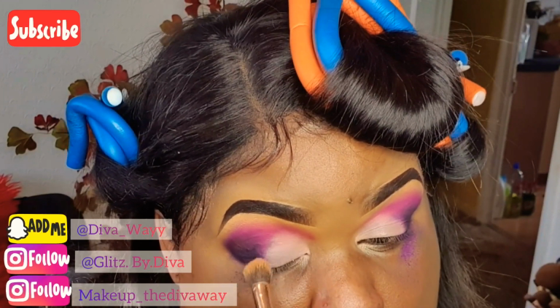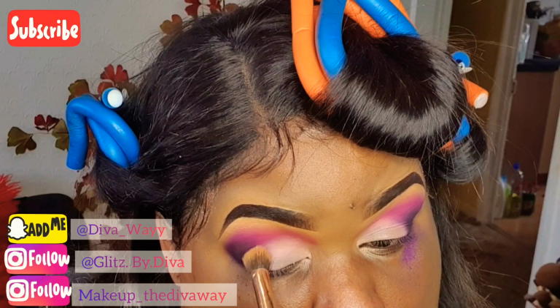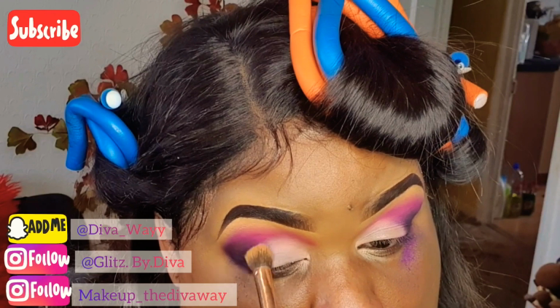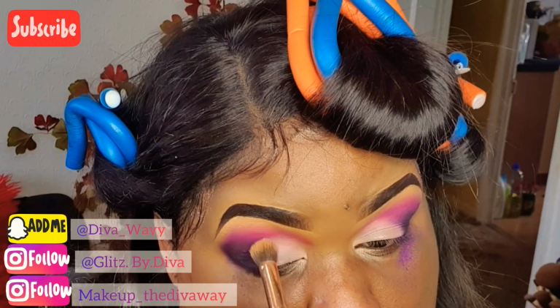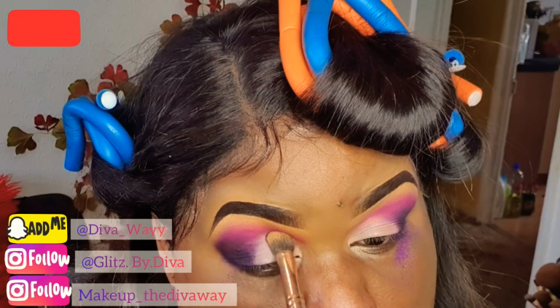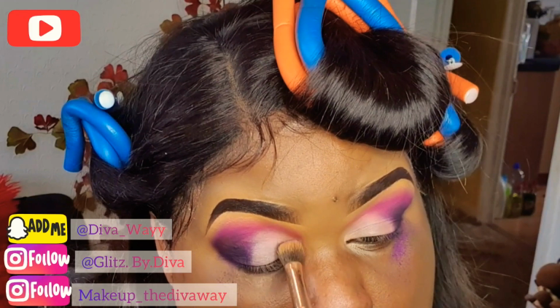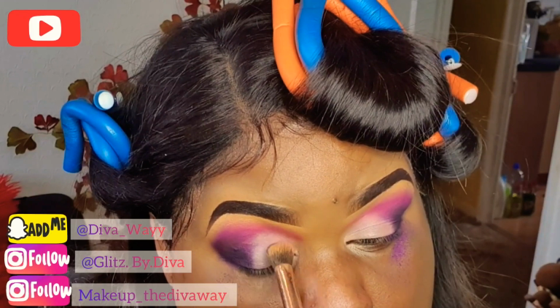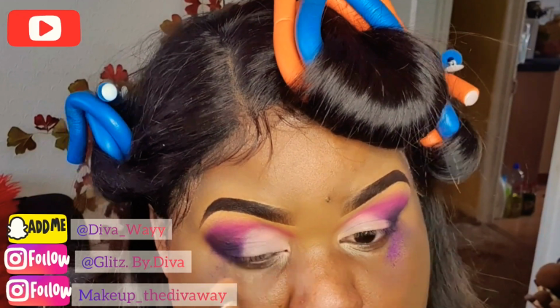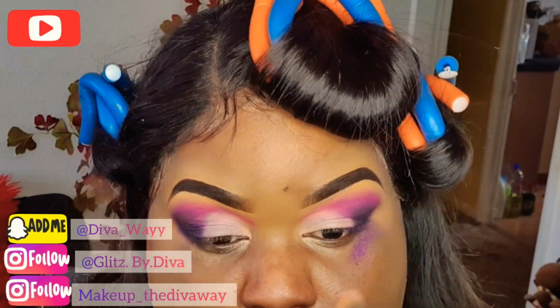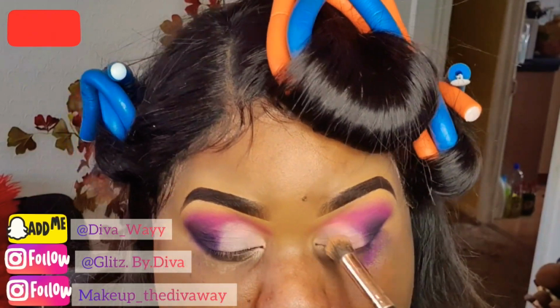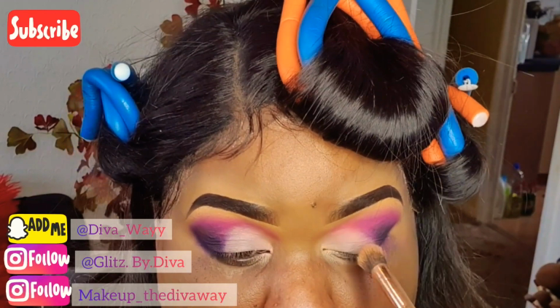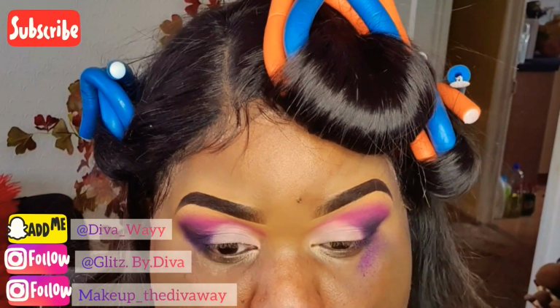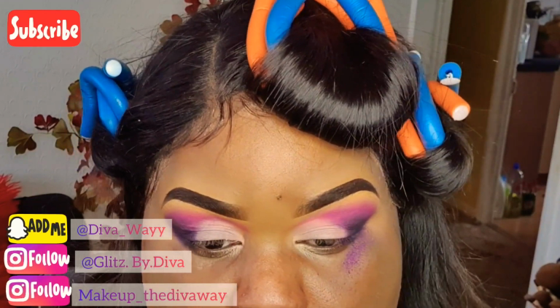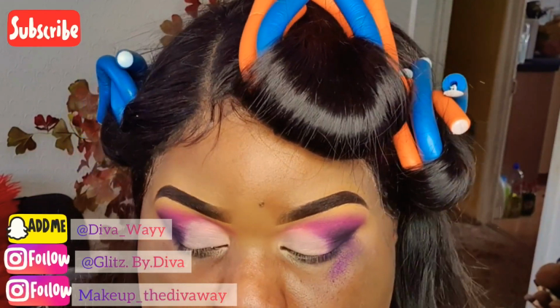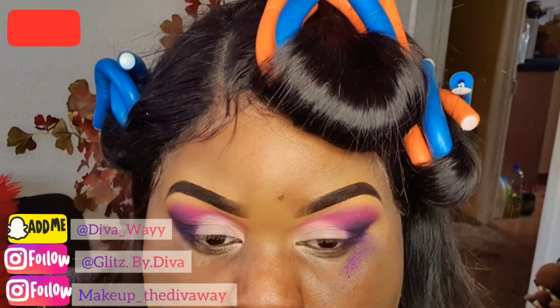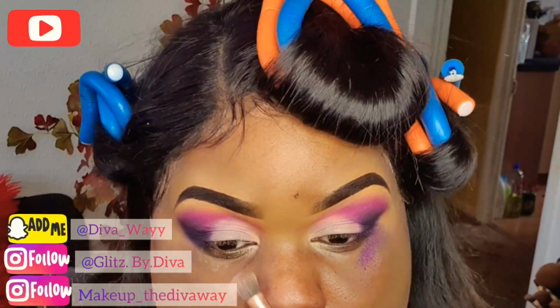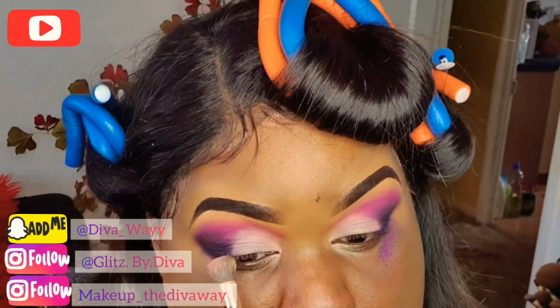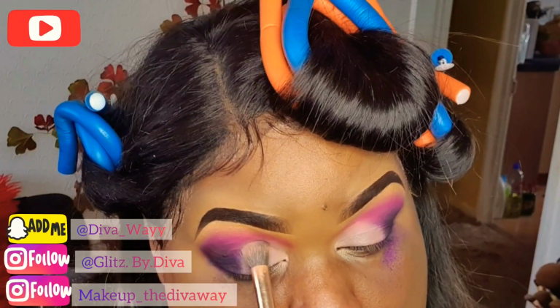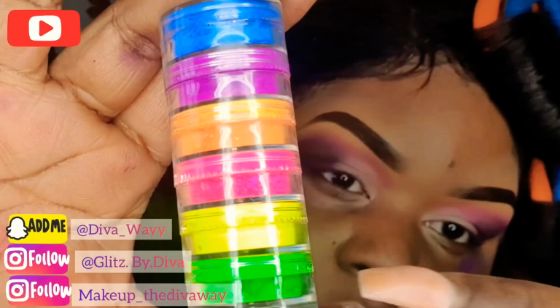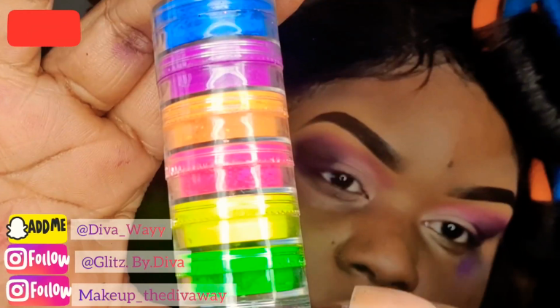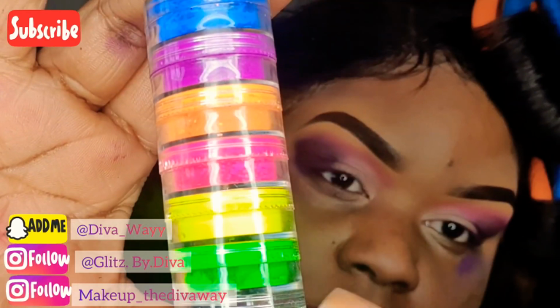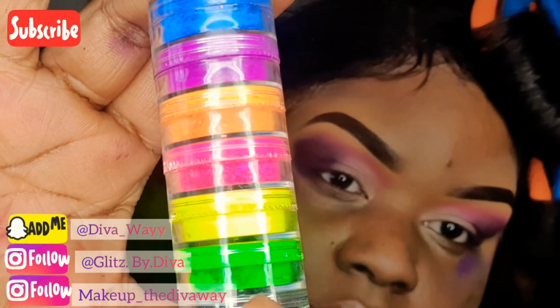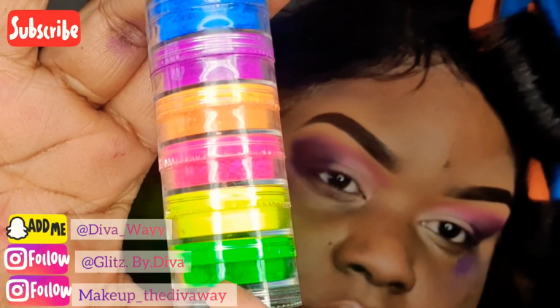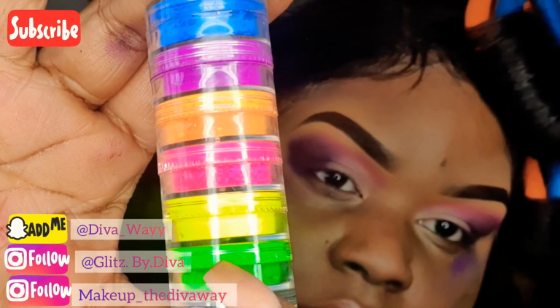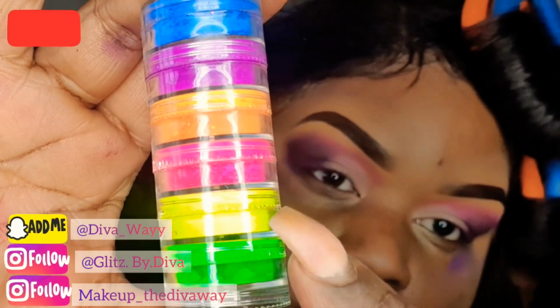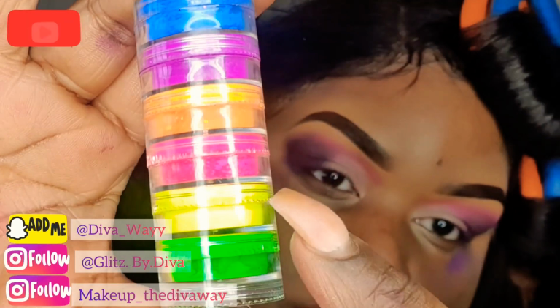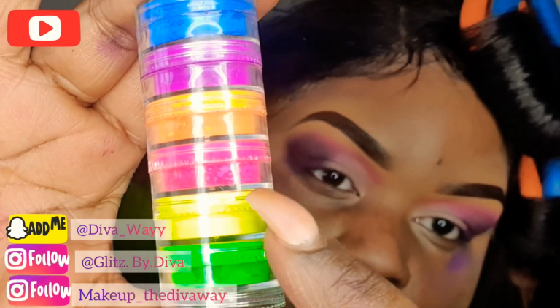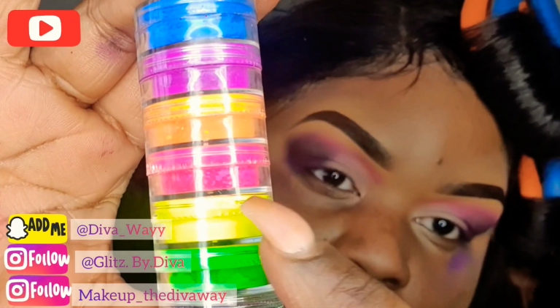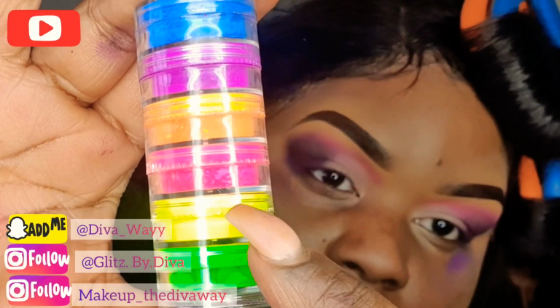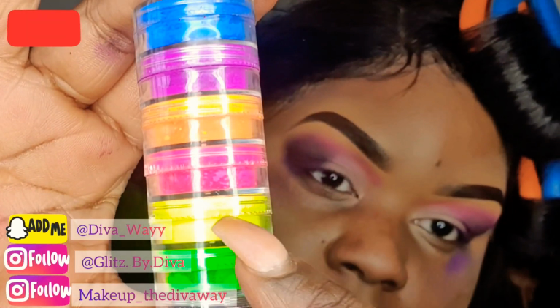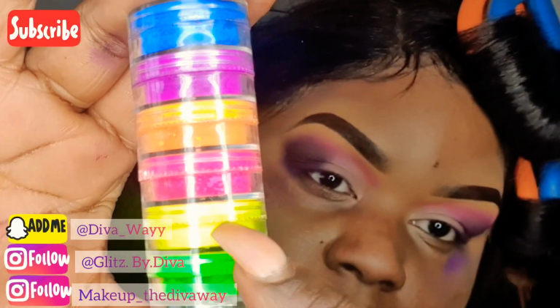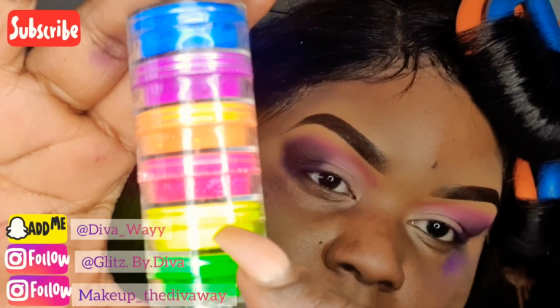Once that's done, I'm going in with my neon colours and I'm going to be using the yellow, pink and purple.